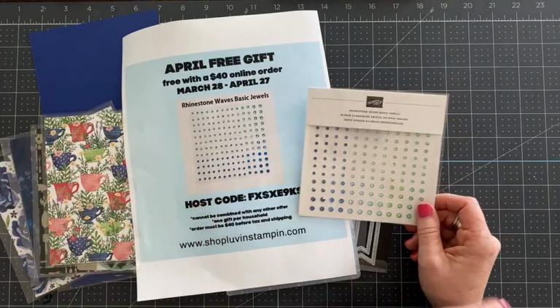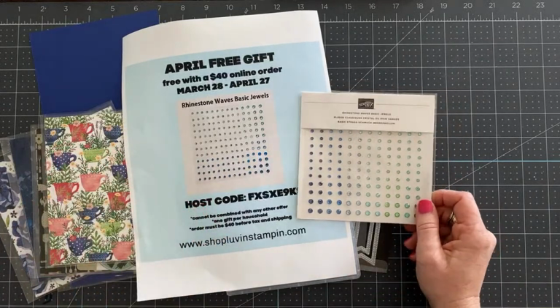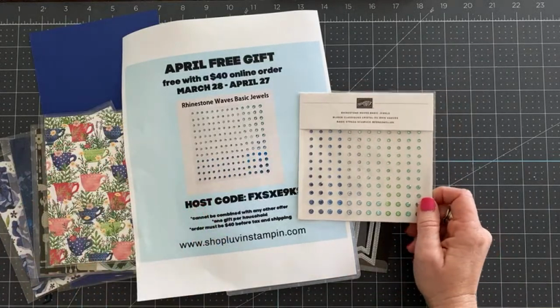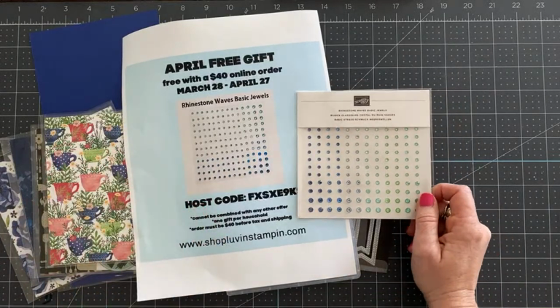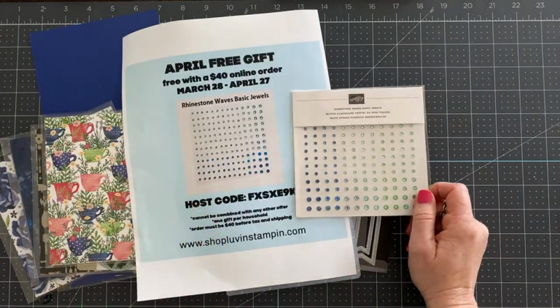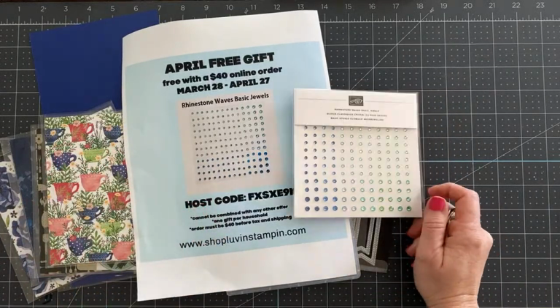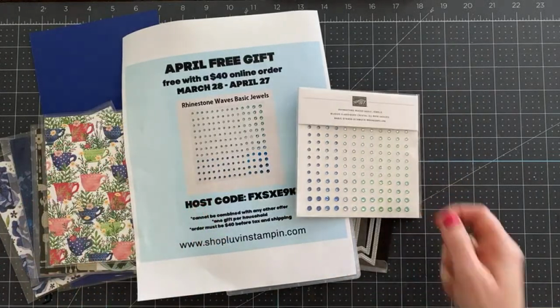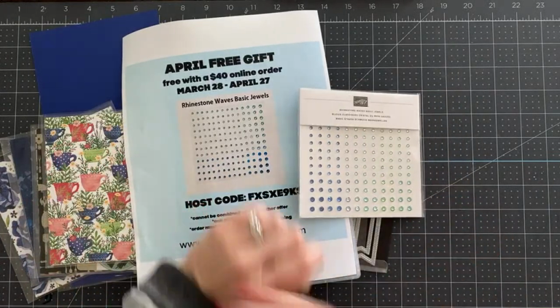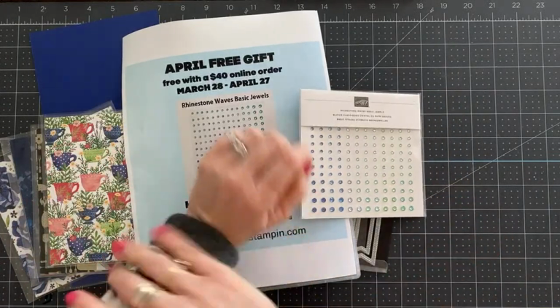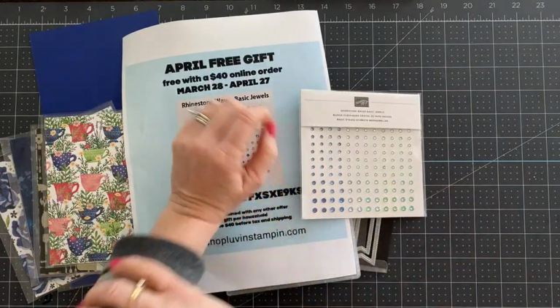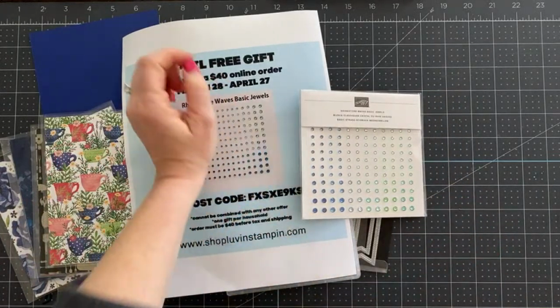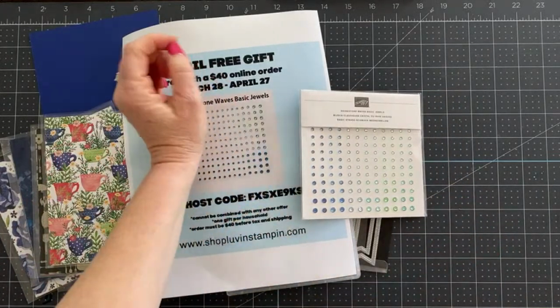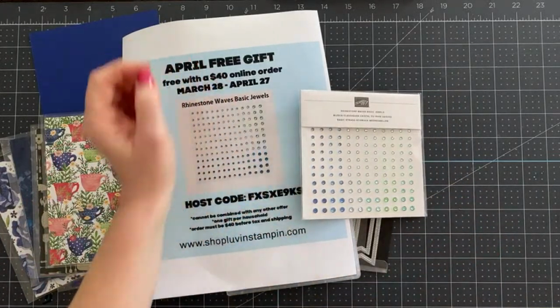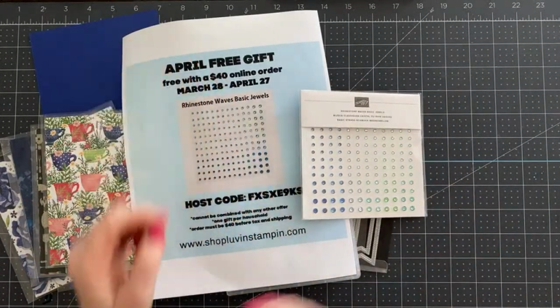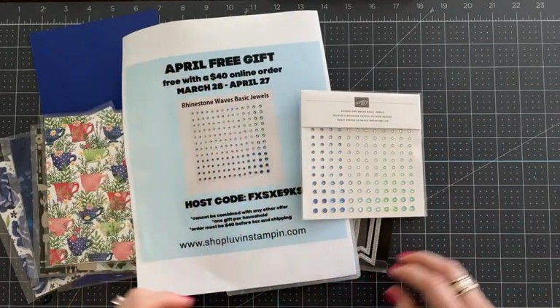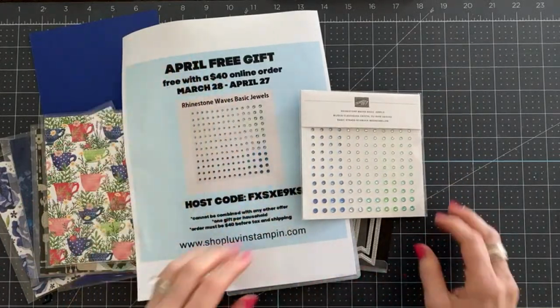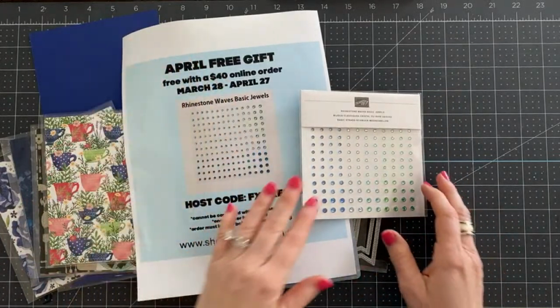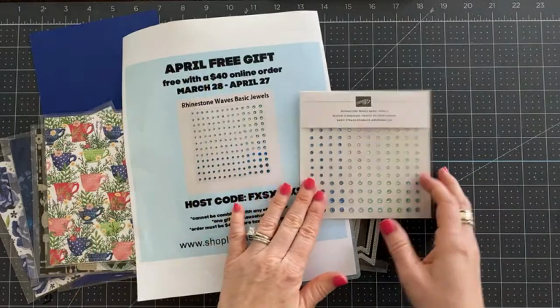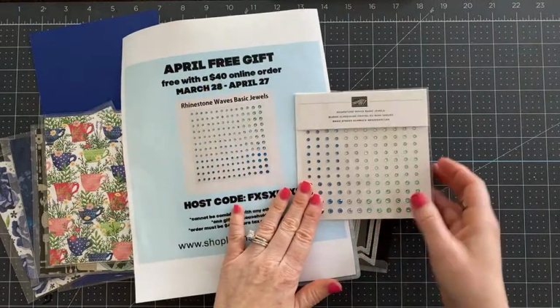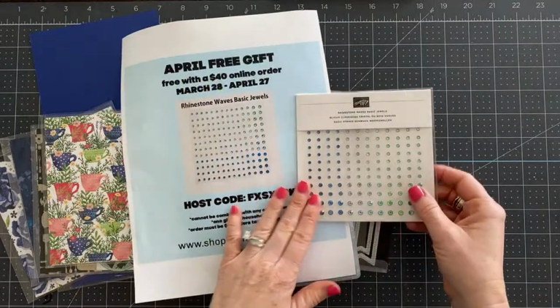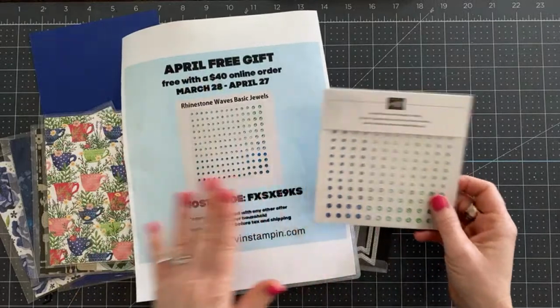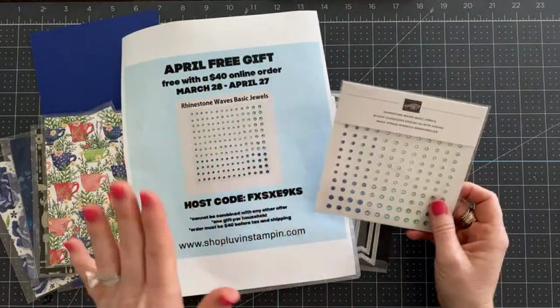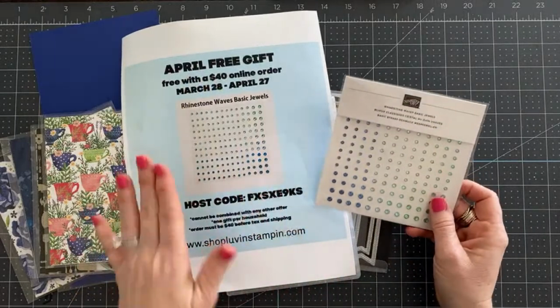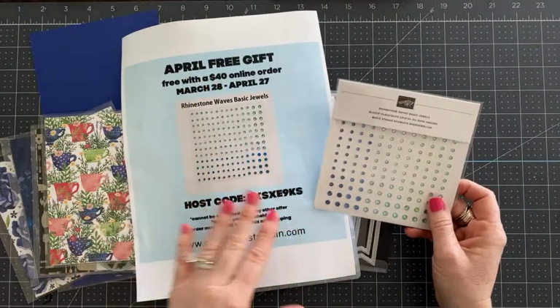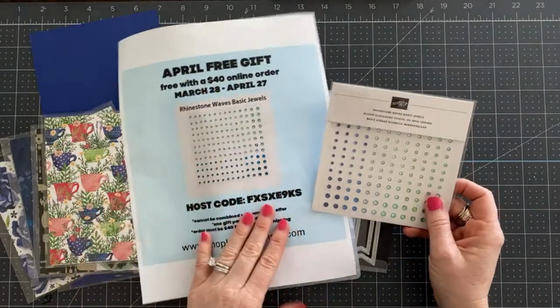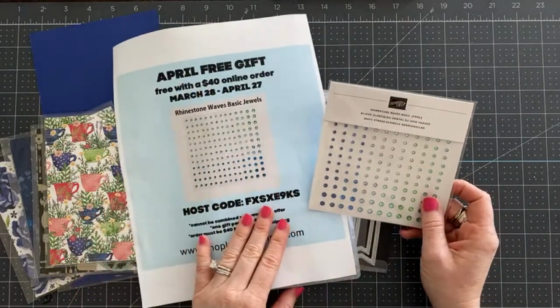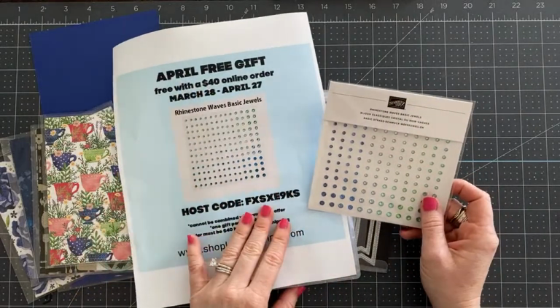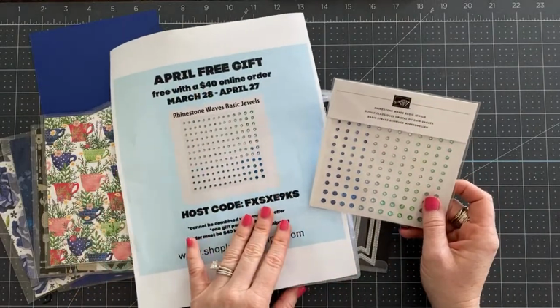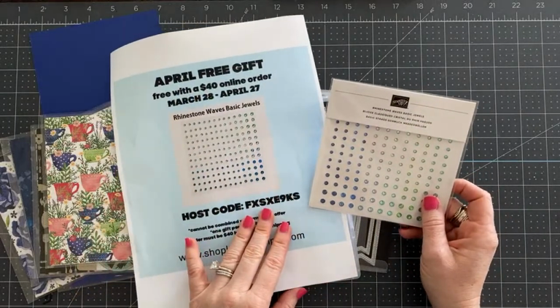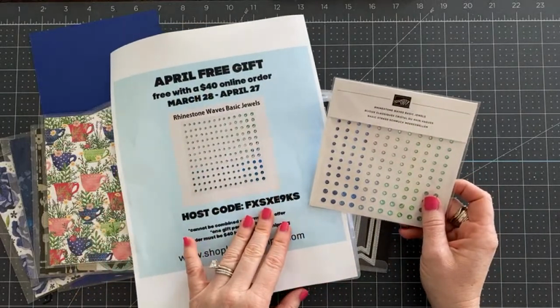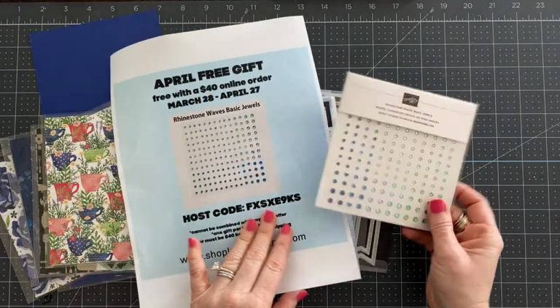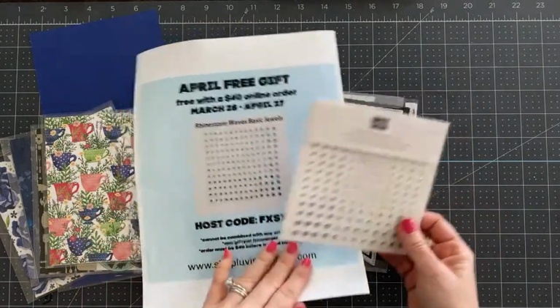And there is a free project sheet there for you, so you can print that off and keep it forever and ever.